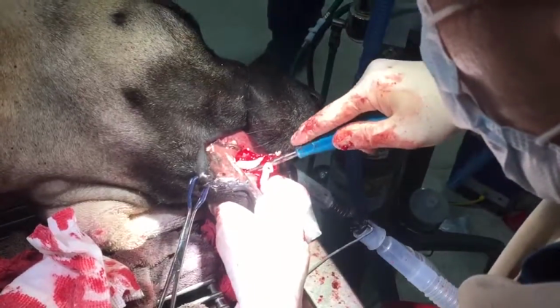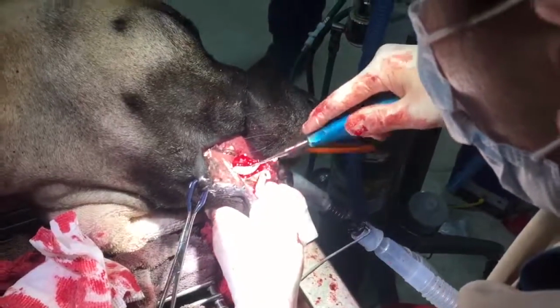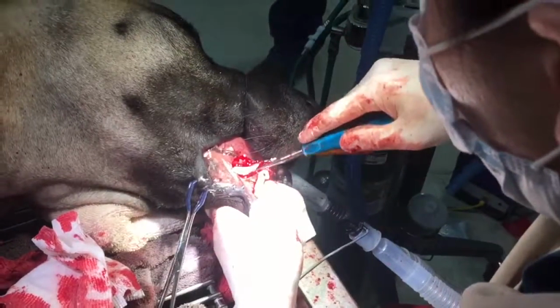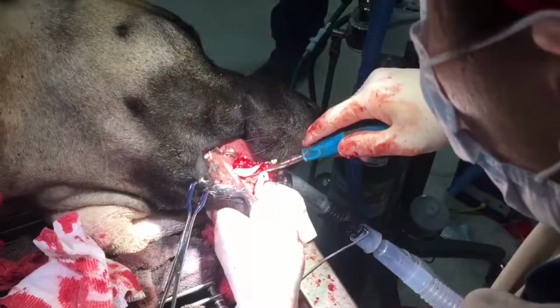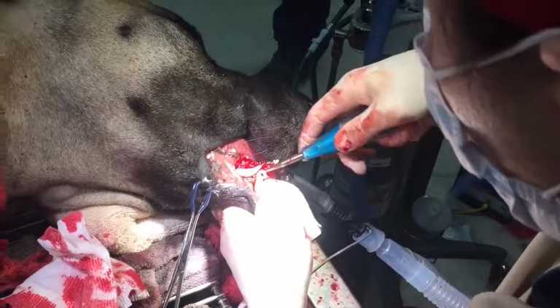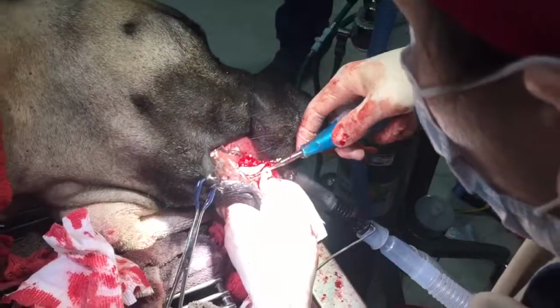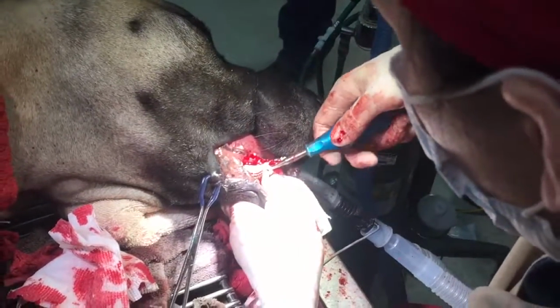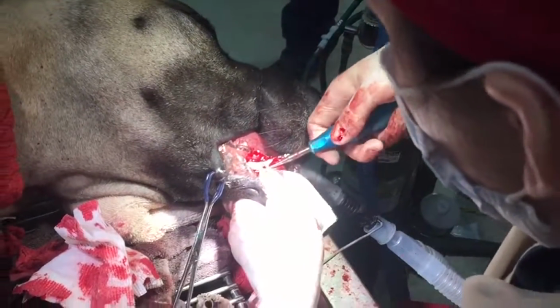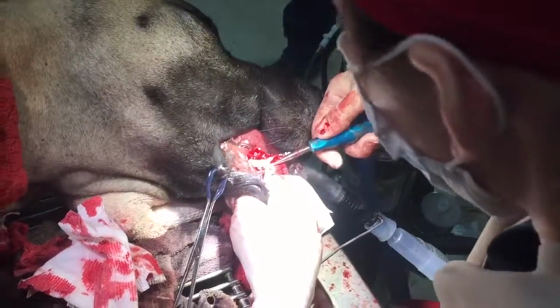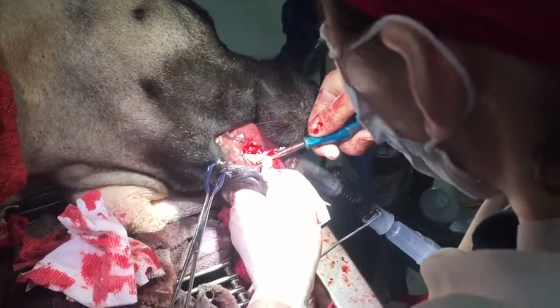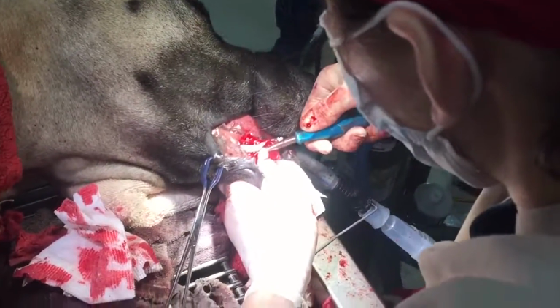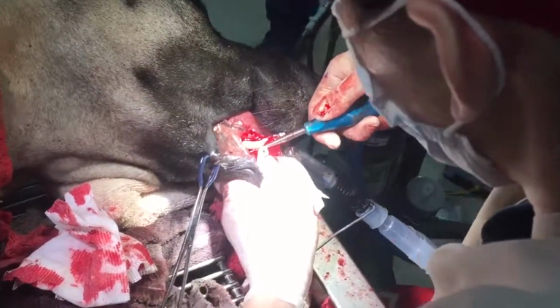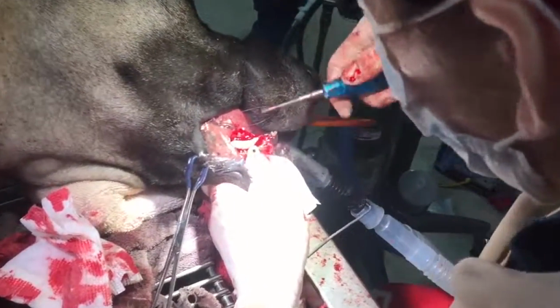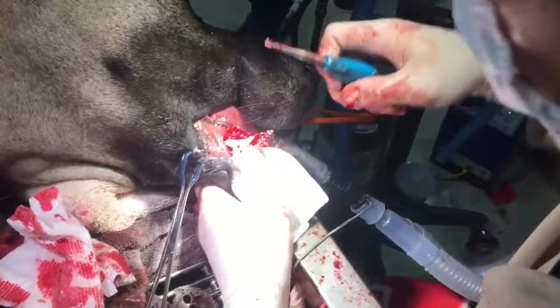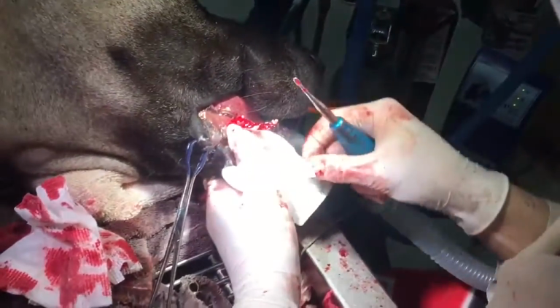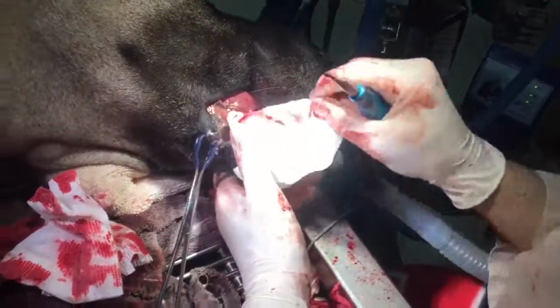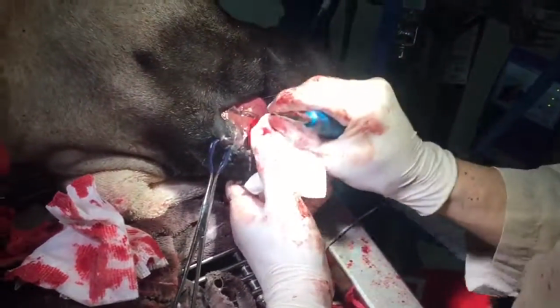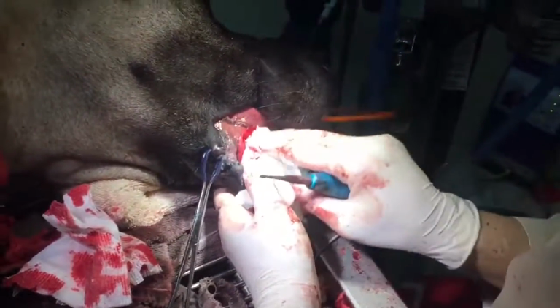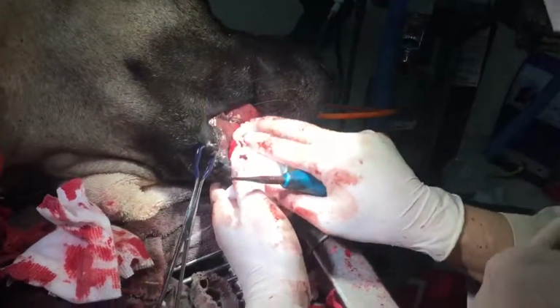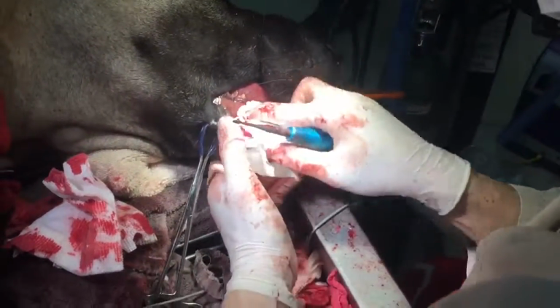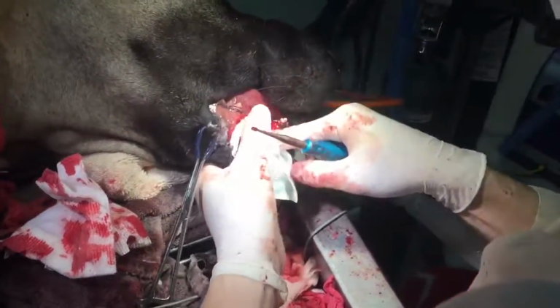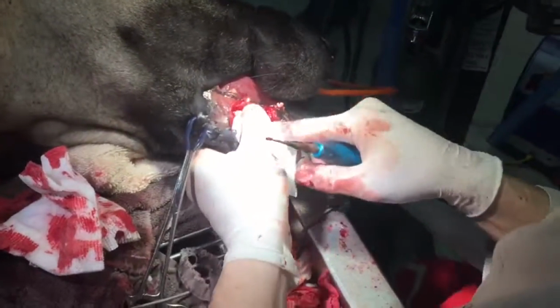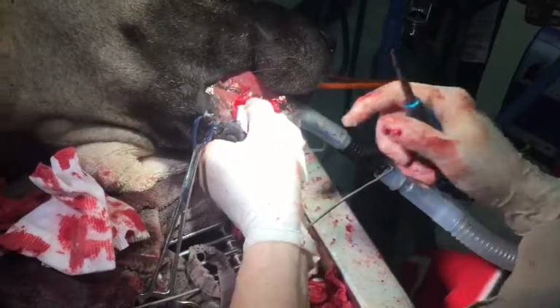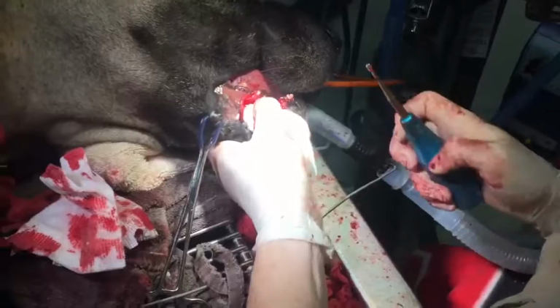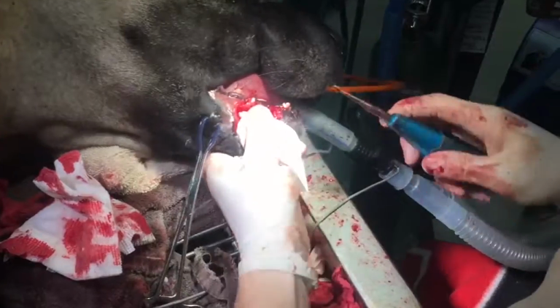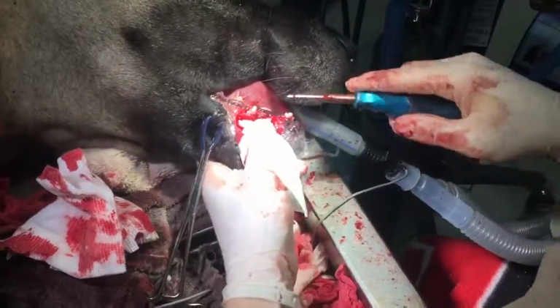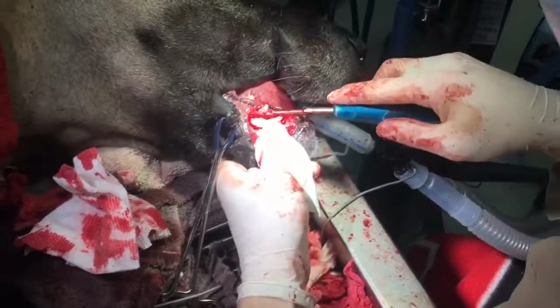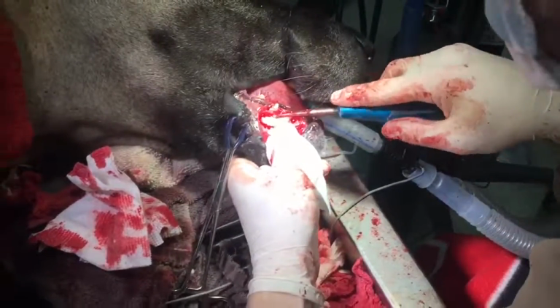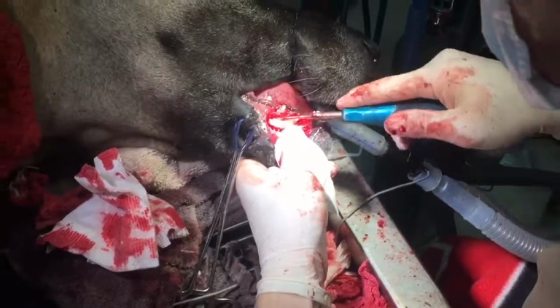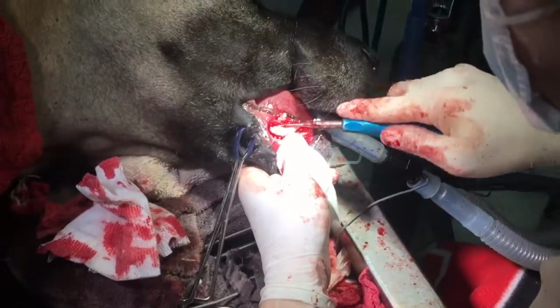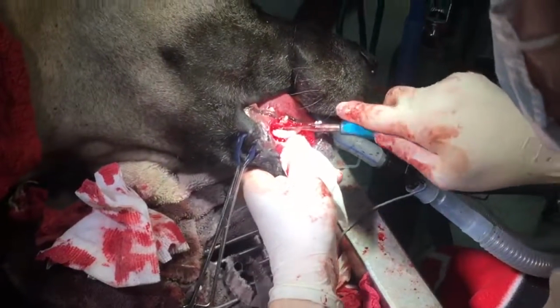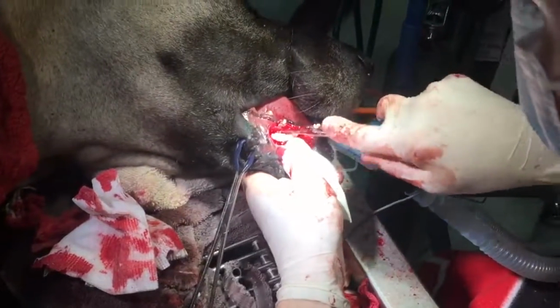This is Dr. Katie Covell extracting a lower right canine tooth on a Great Dane.